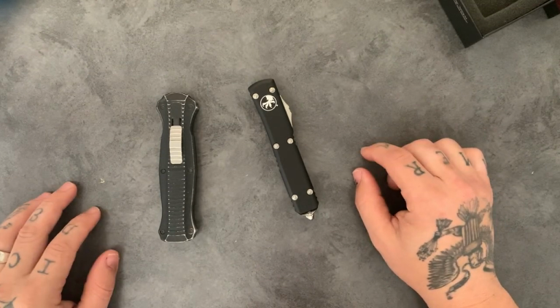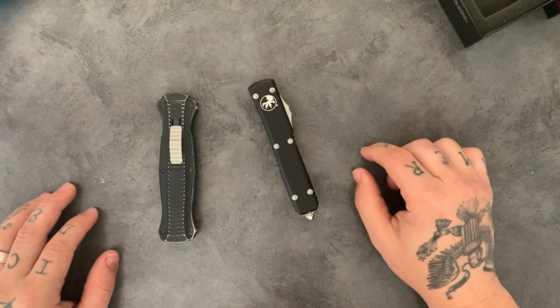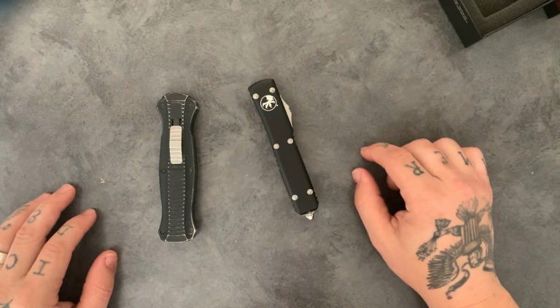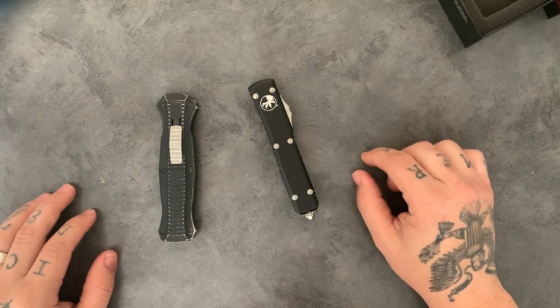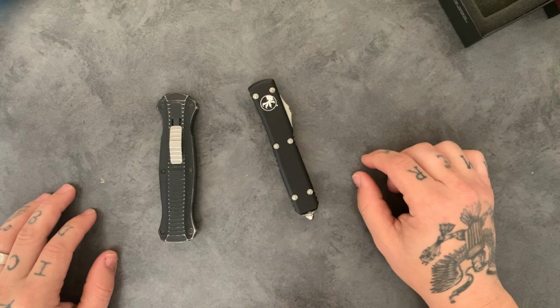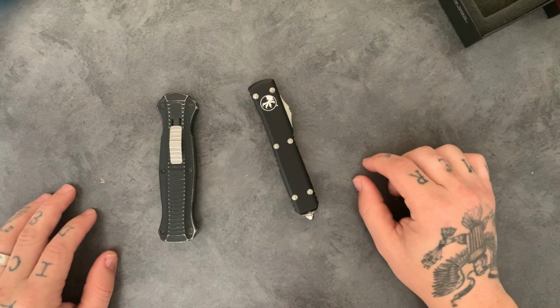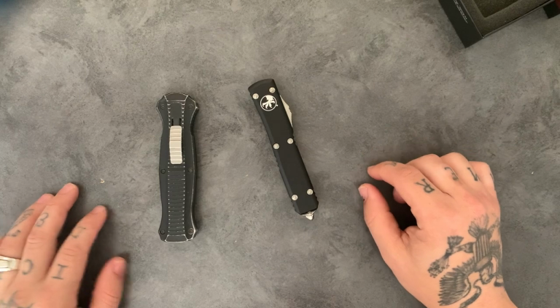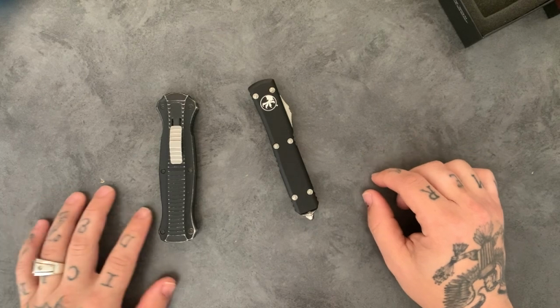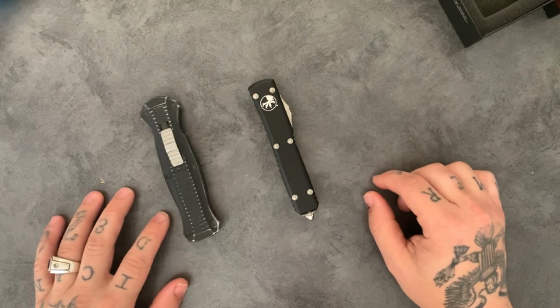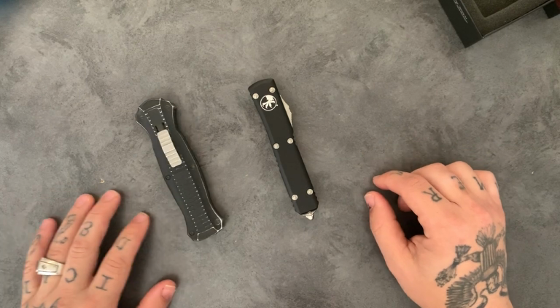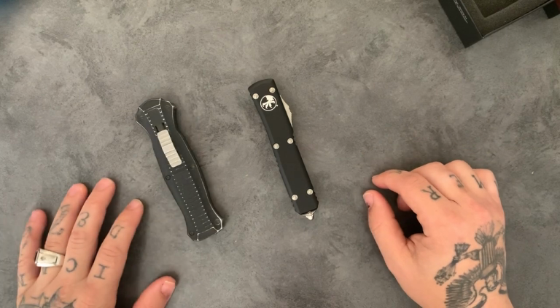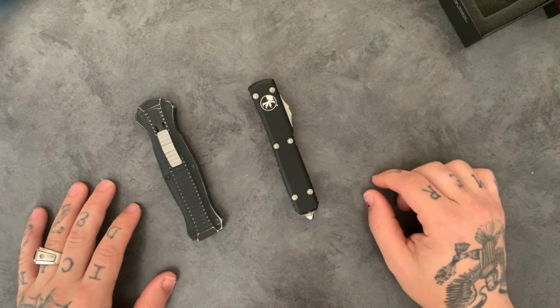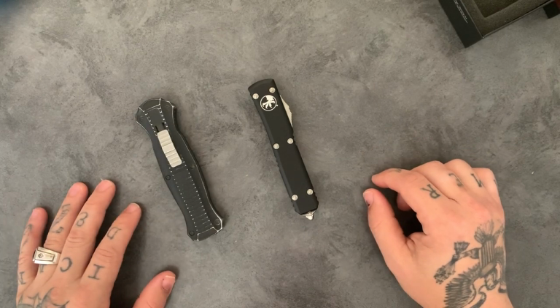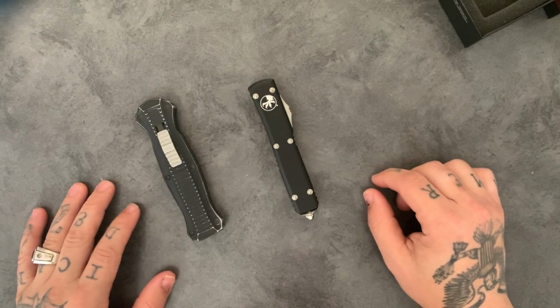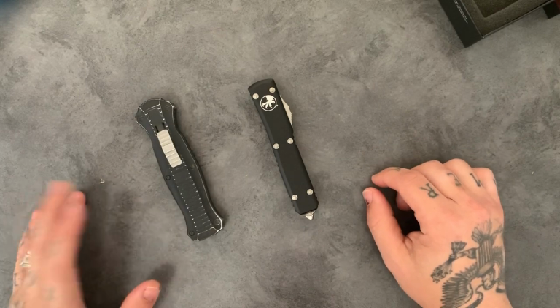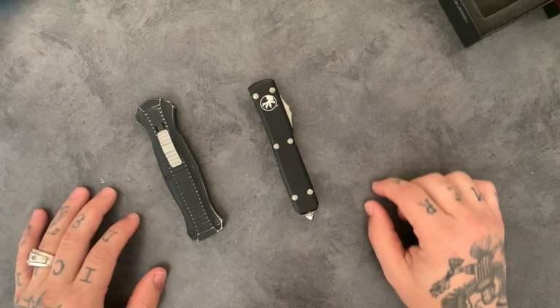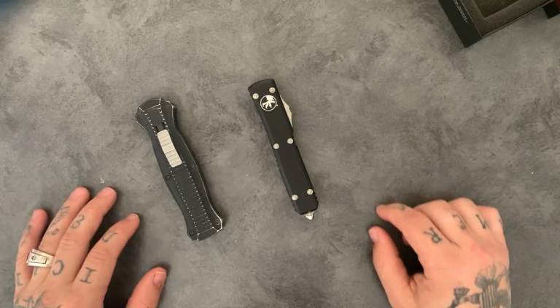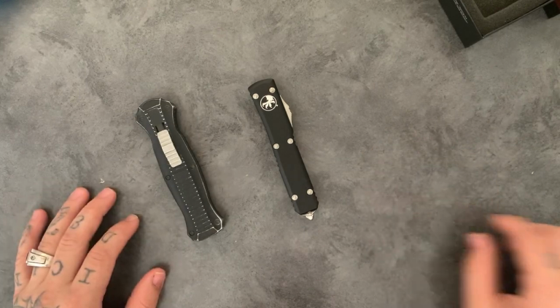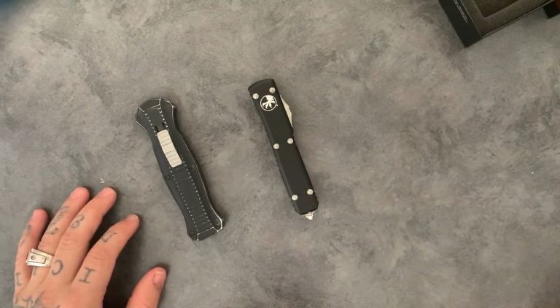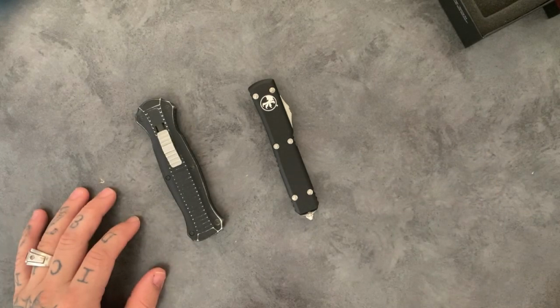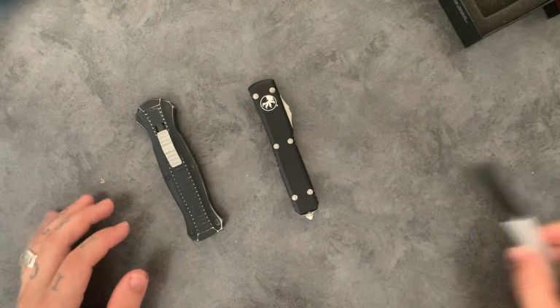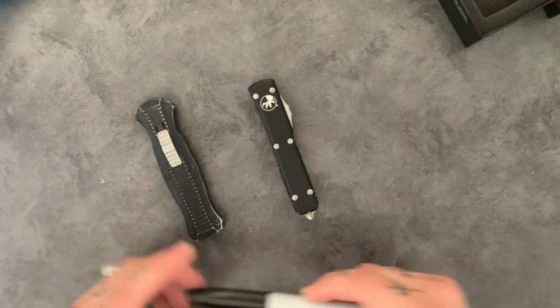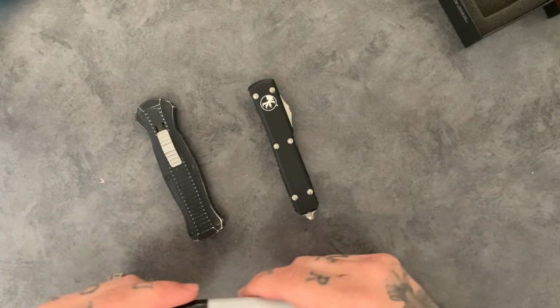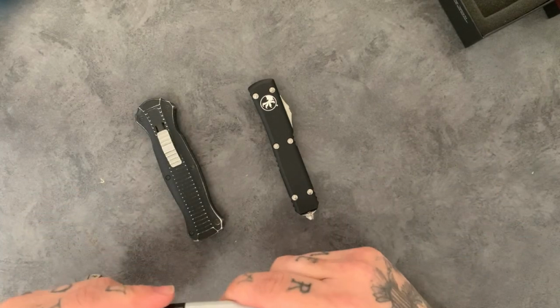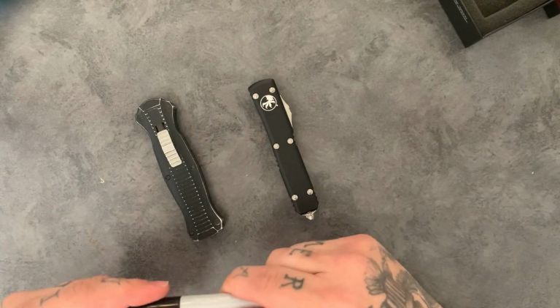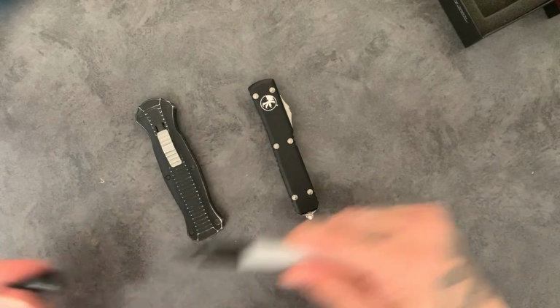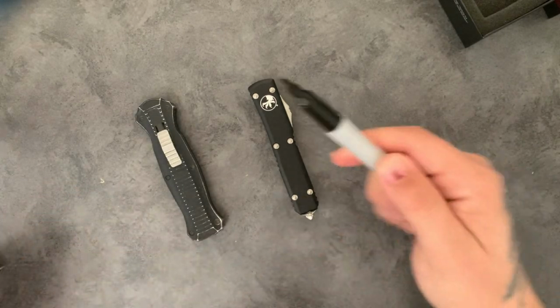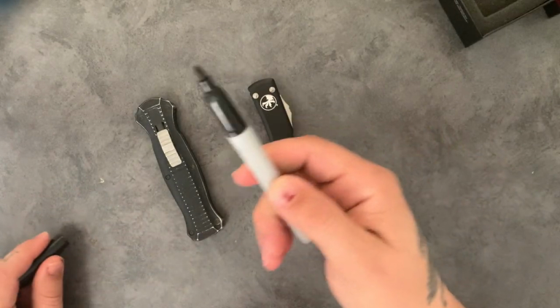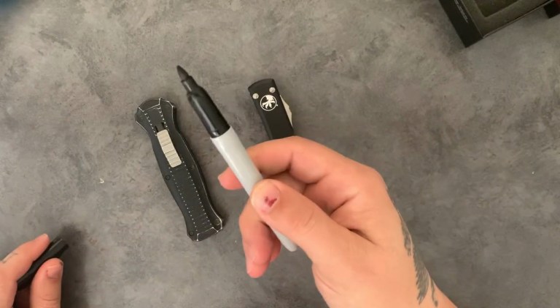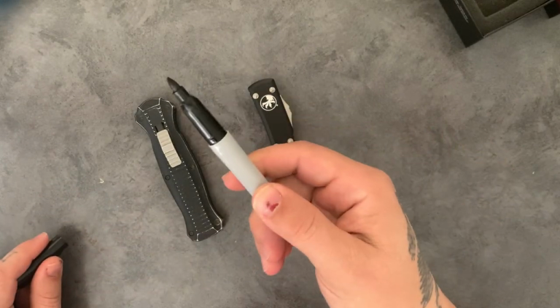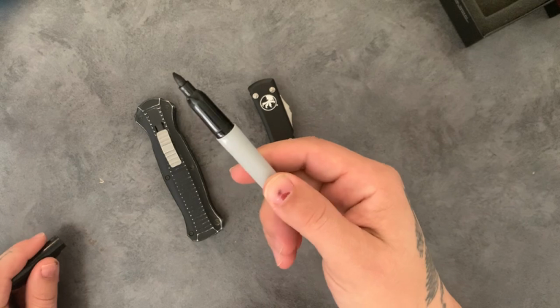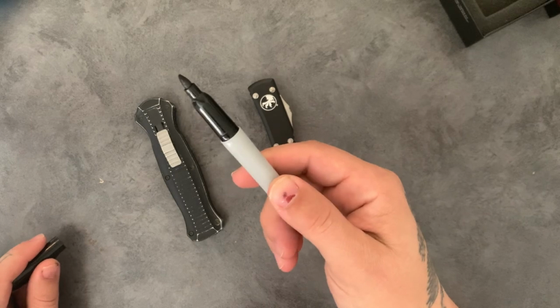Both great knives — solid quality, be happy with both. Don't forget to hit up John at Wasteland Tools. Any questions, feel free to leave them in the comment section. Have a nice day.